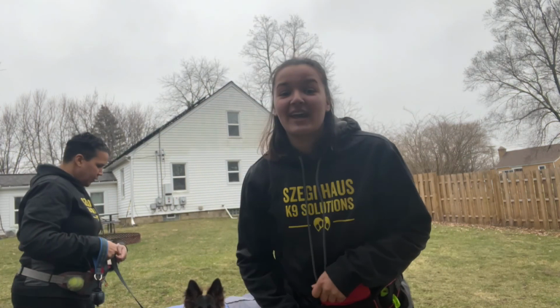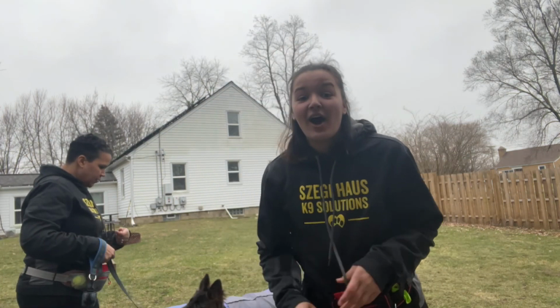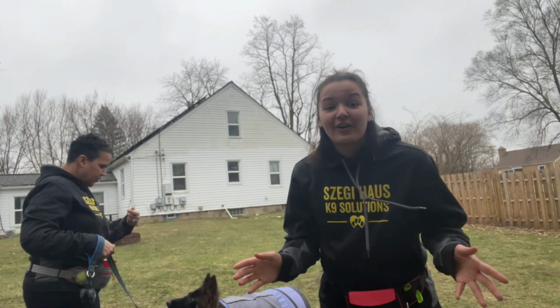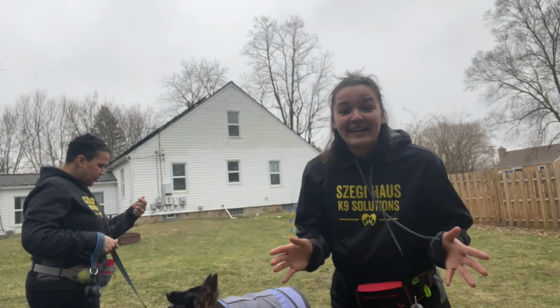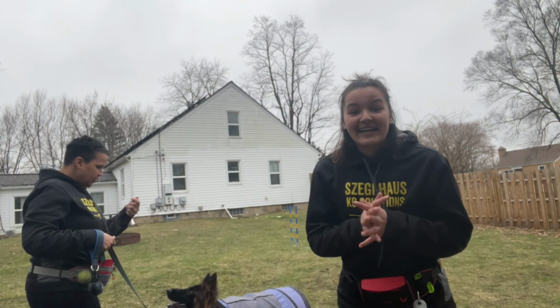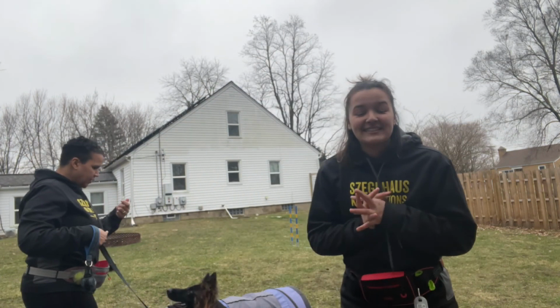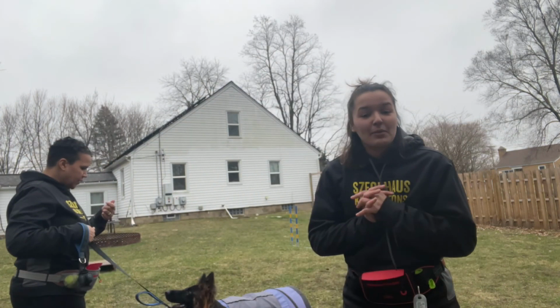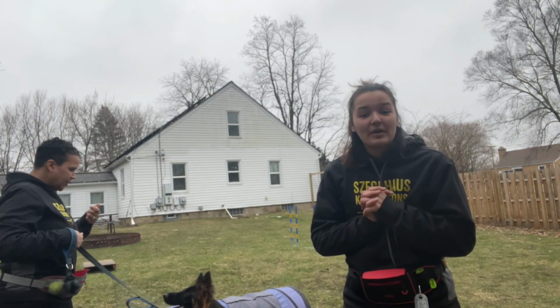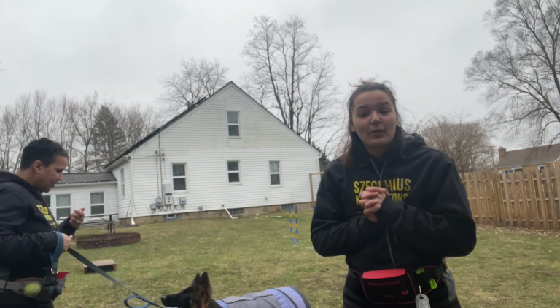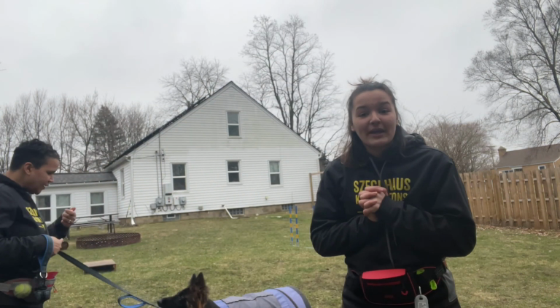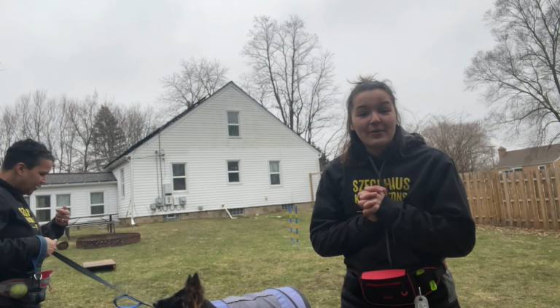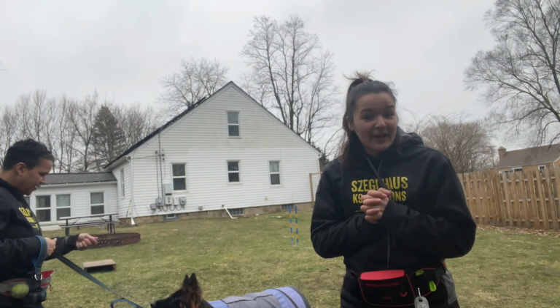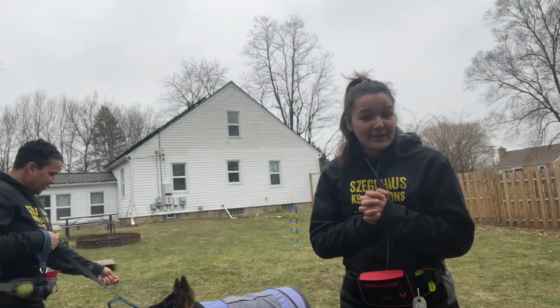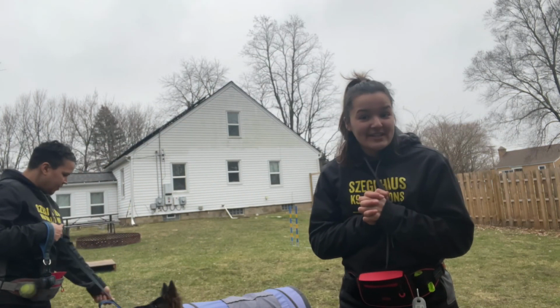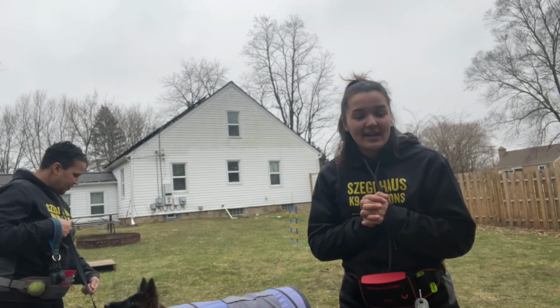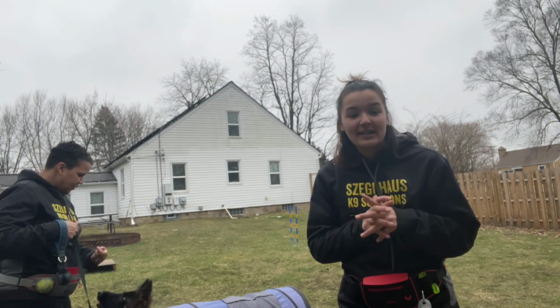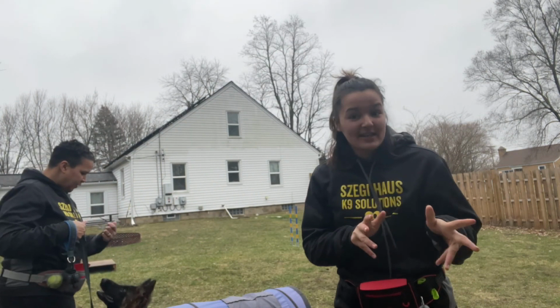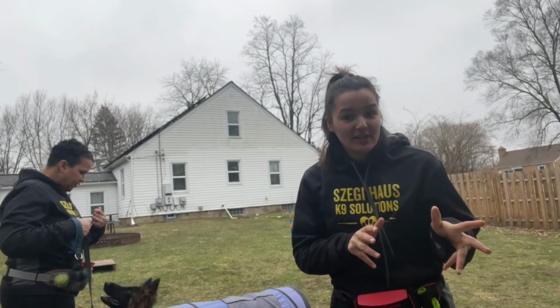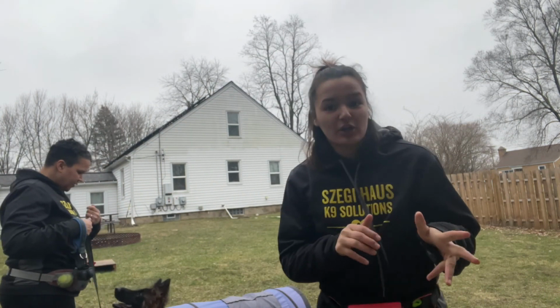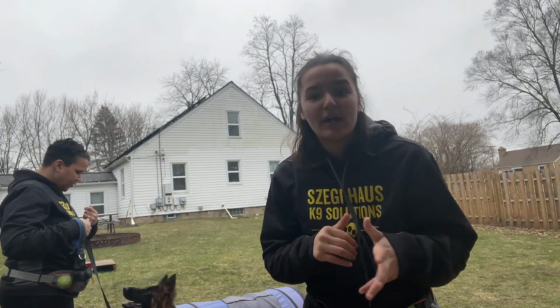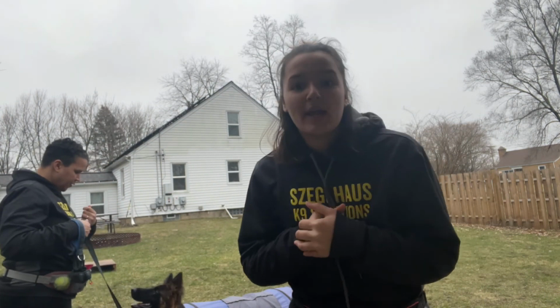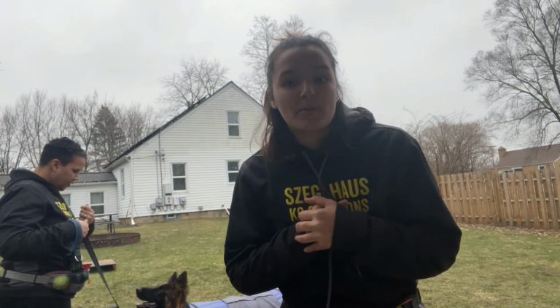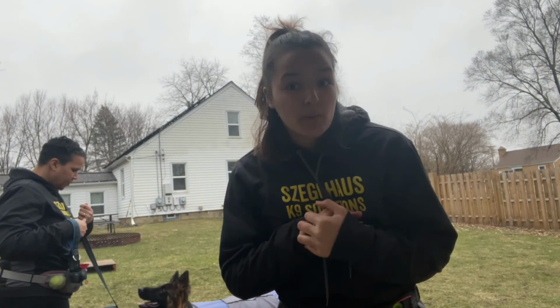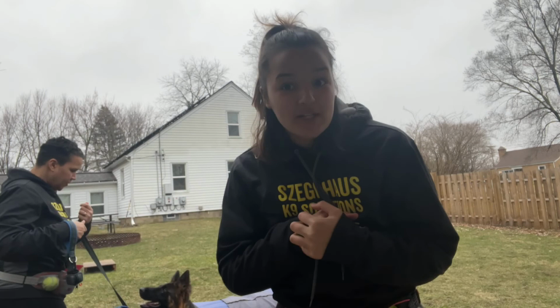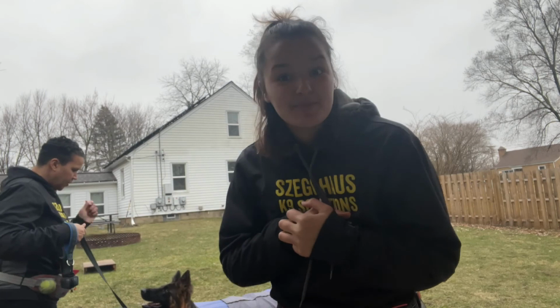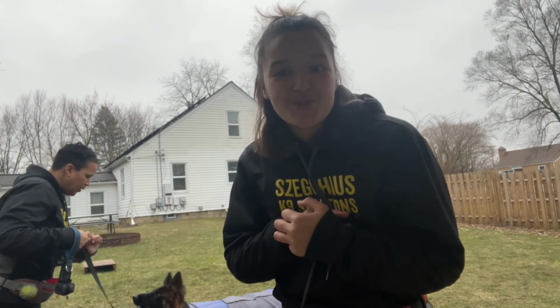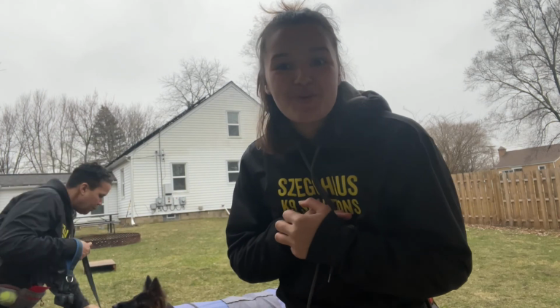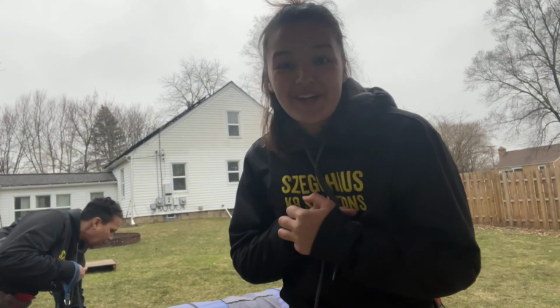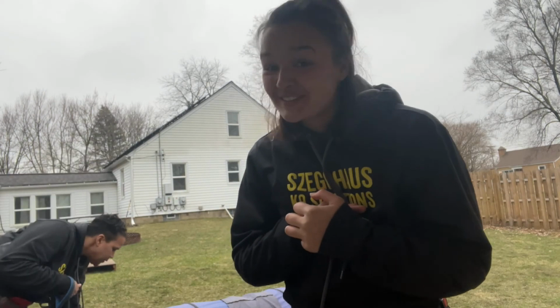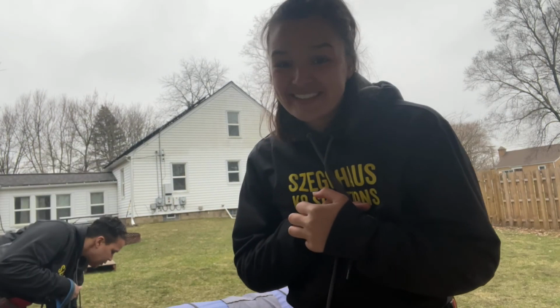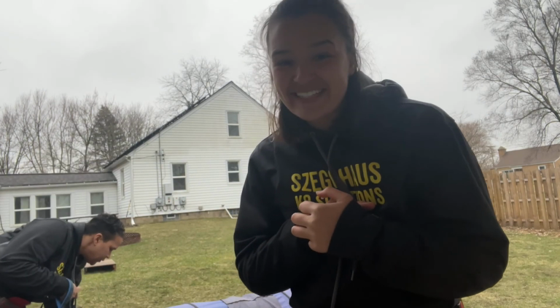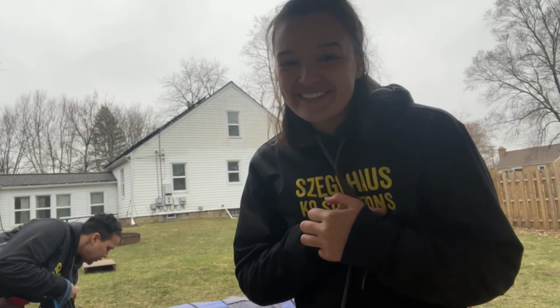All righty guys, today we're going to be working with Aries and his handler and we're going to be working on some loose leash walking, so let's get into it.